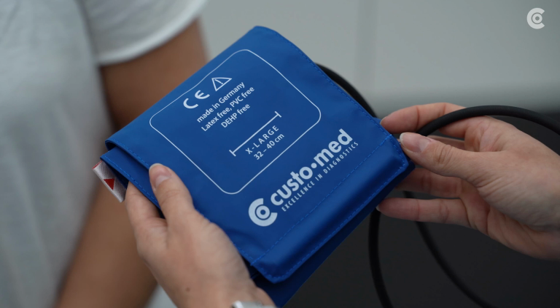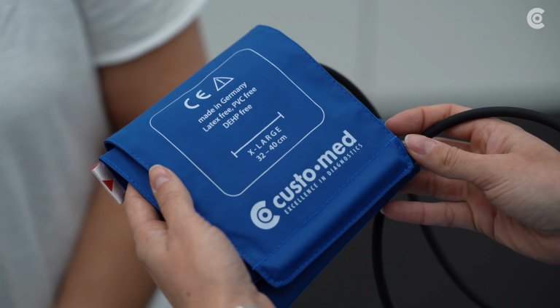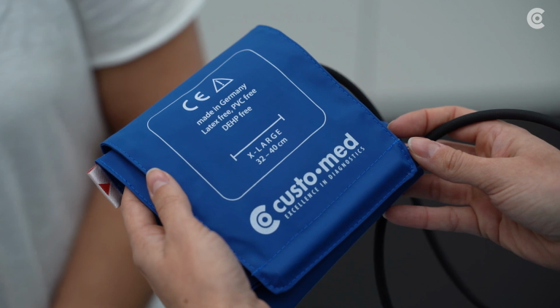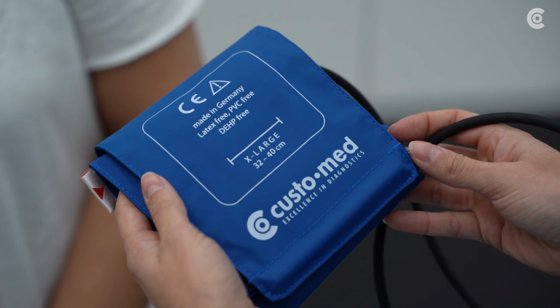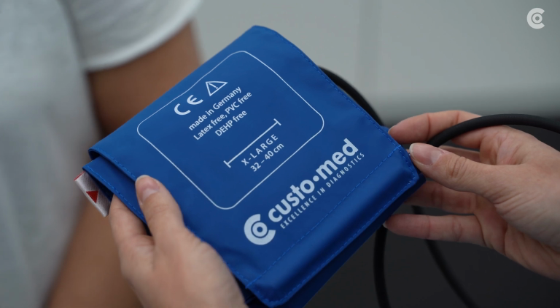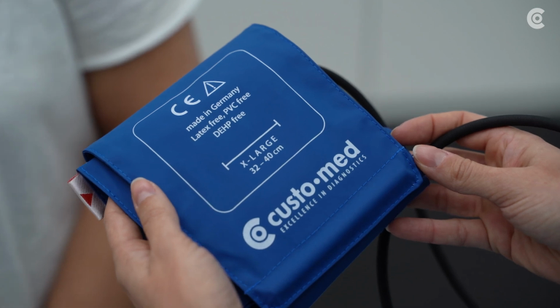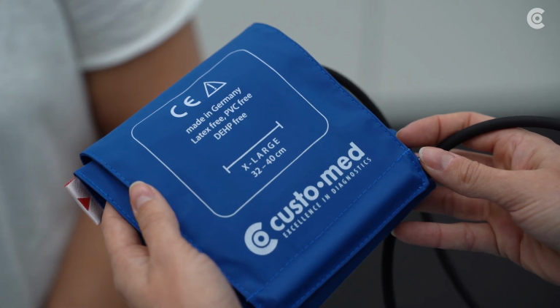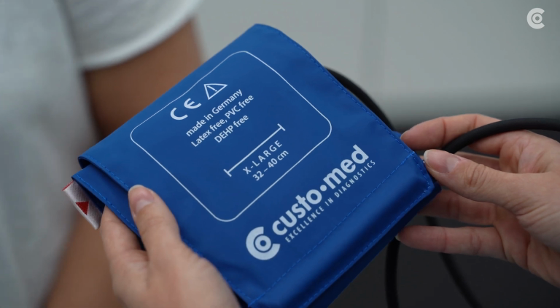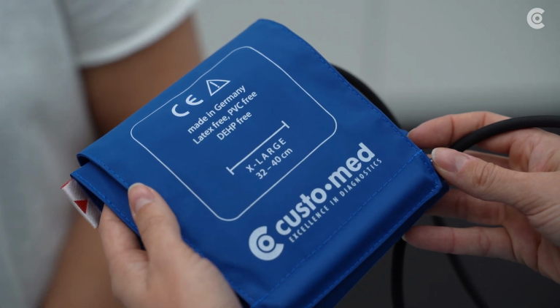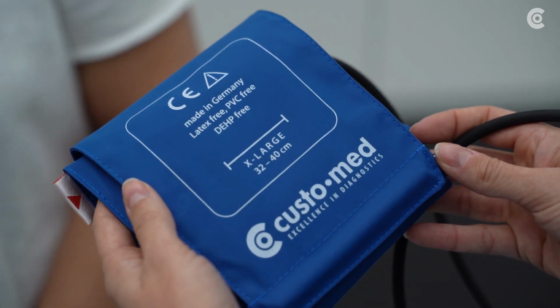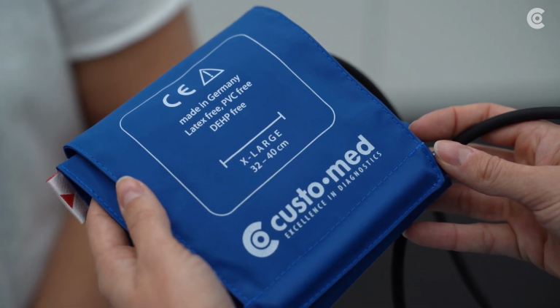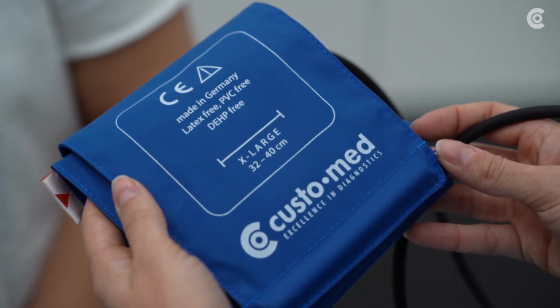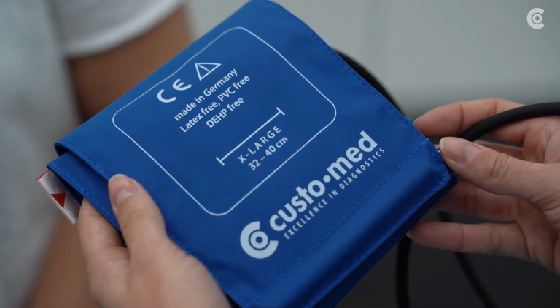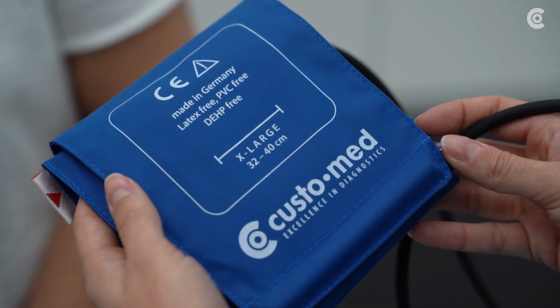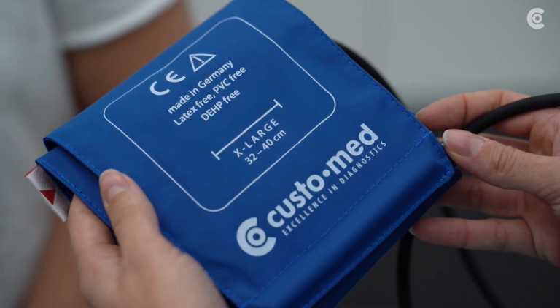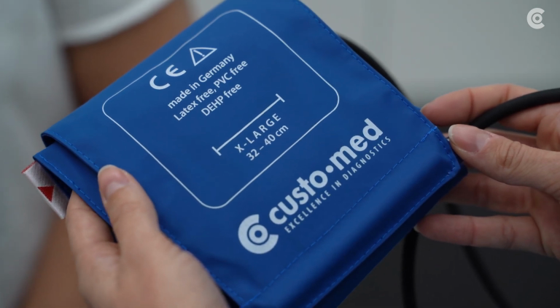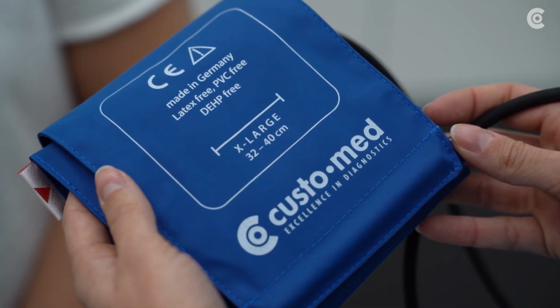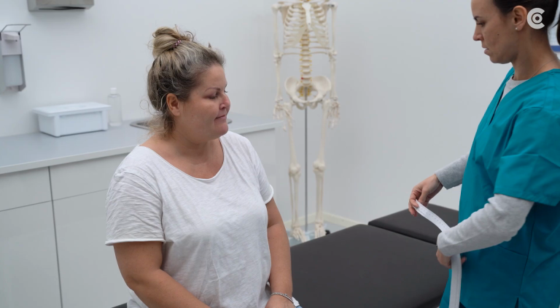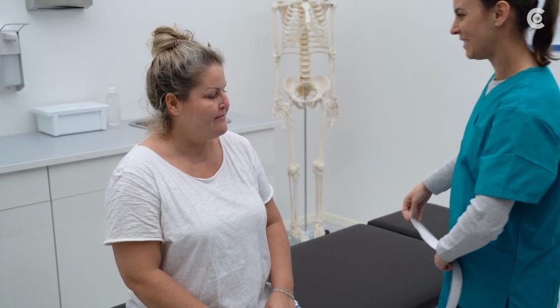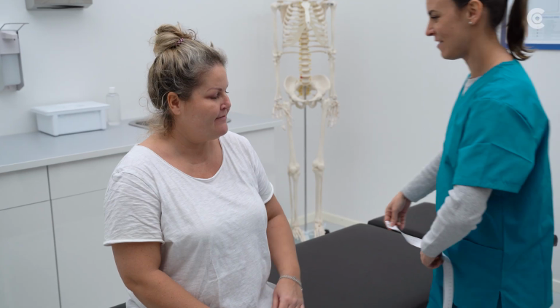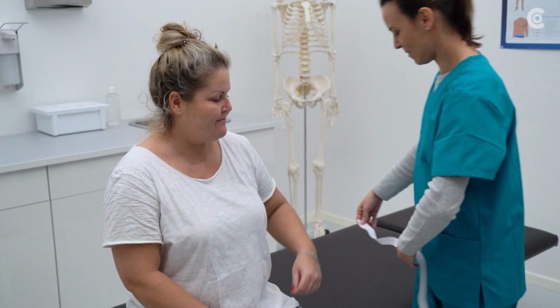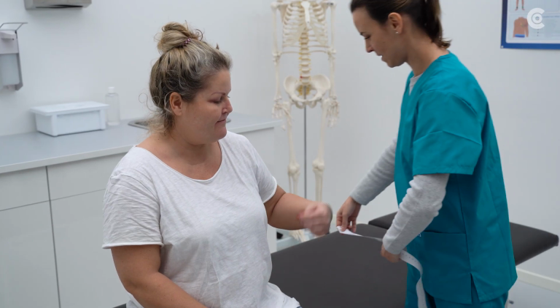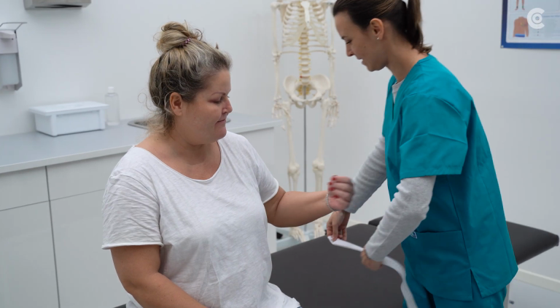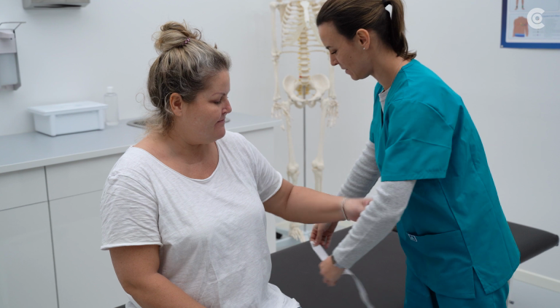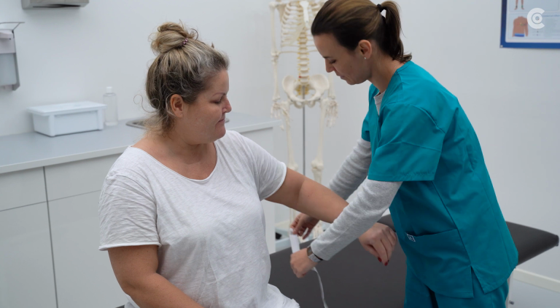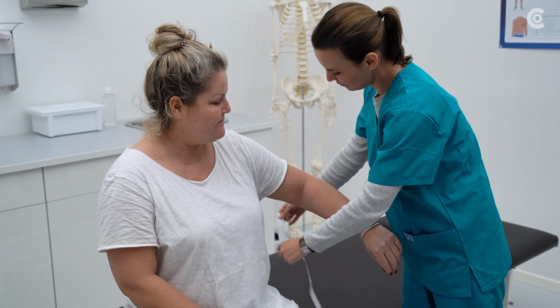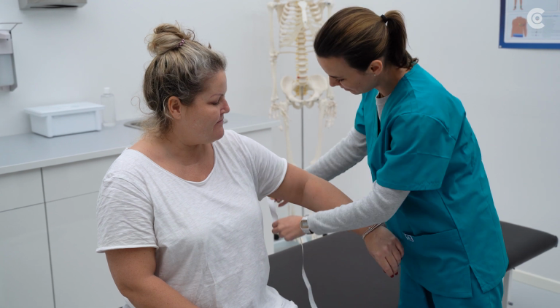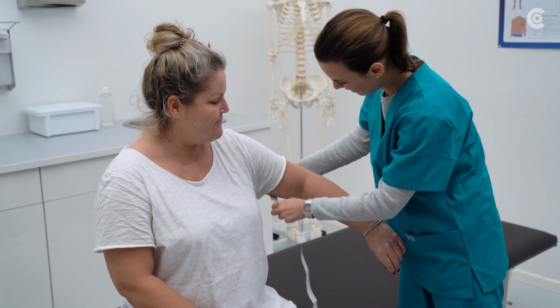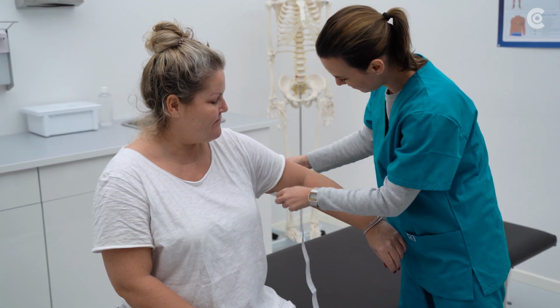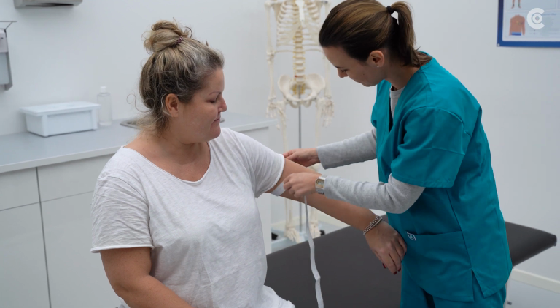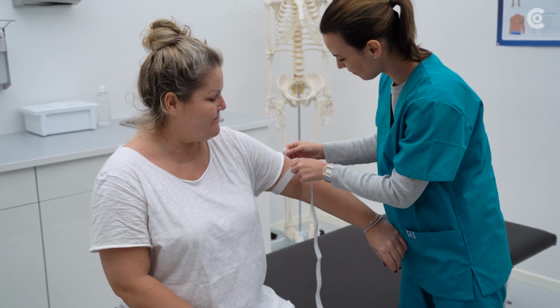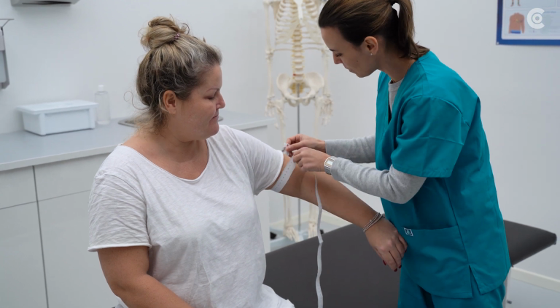Make sure that you use the correct blood pressure cuff size. To this end, measure the patient's upper arm circumference.